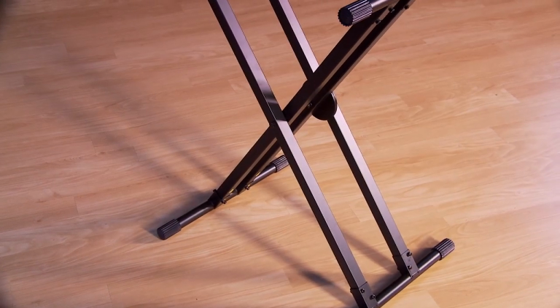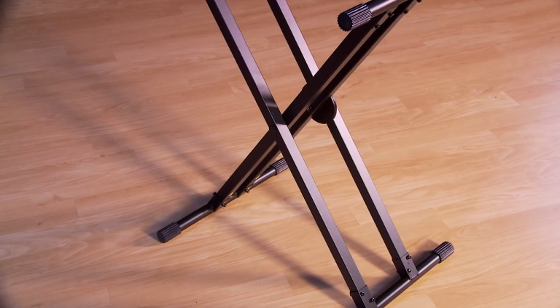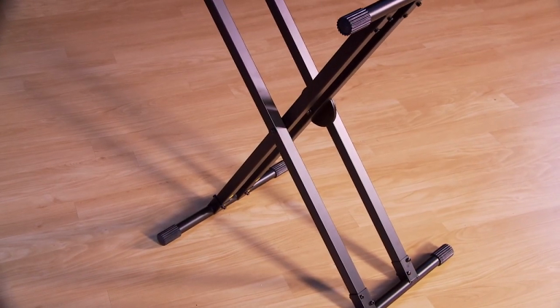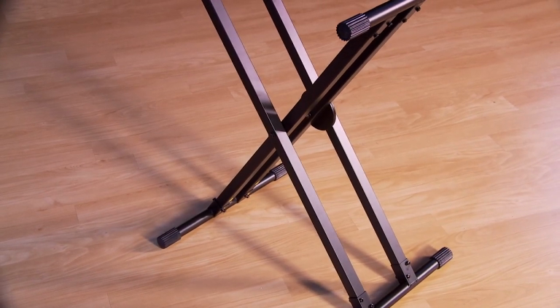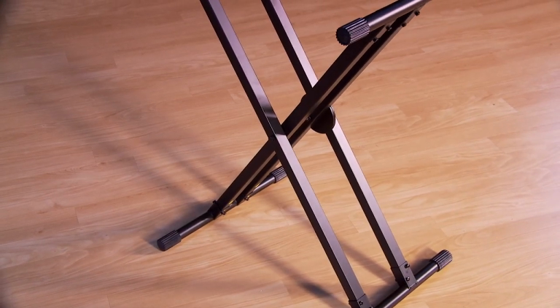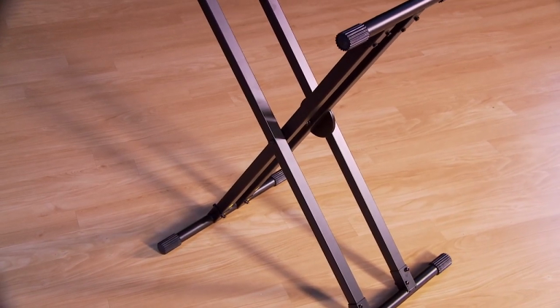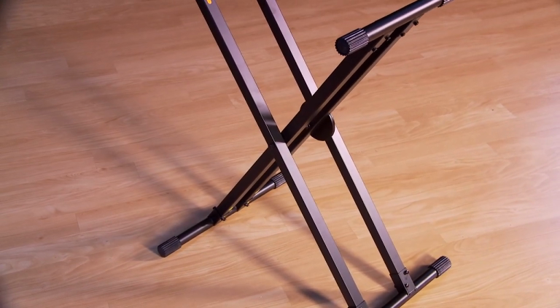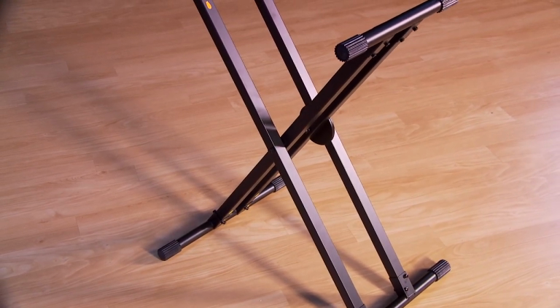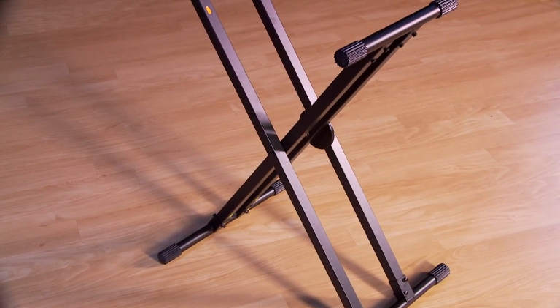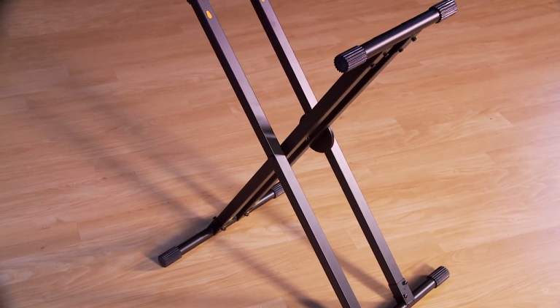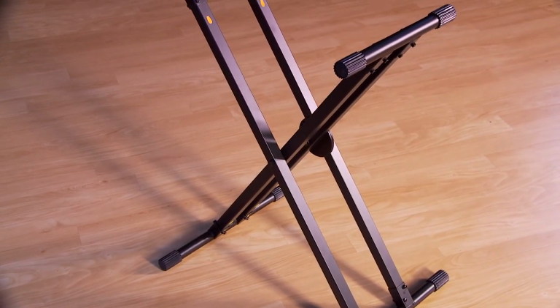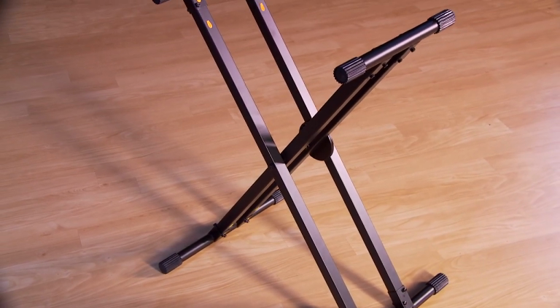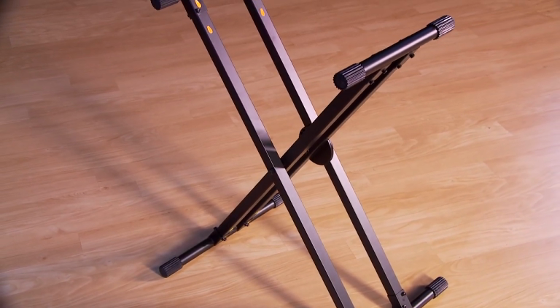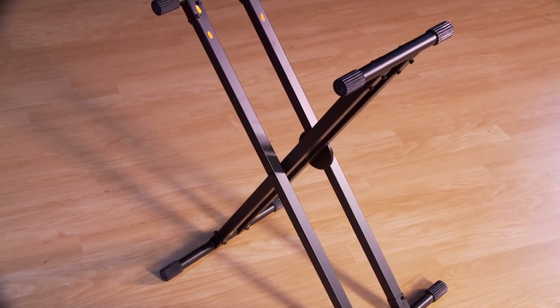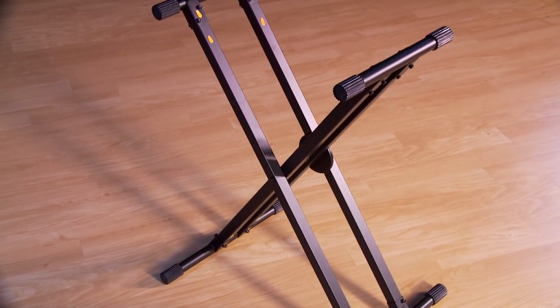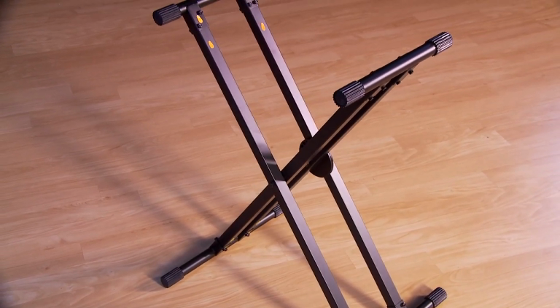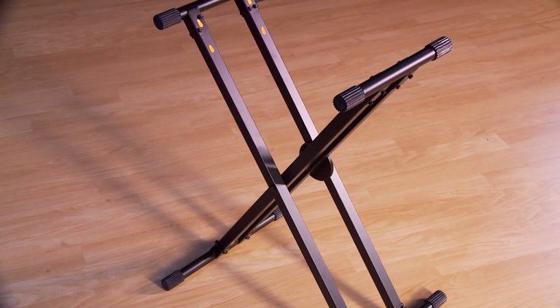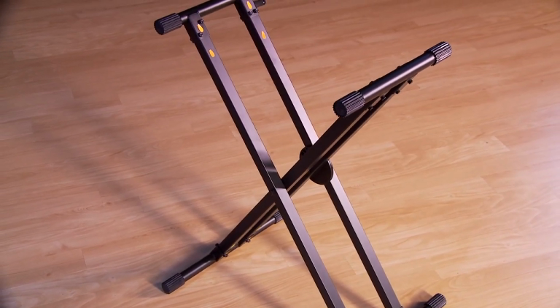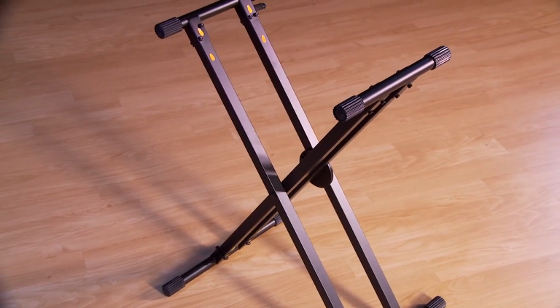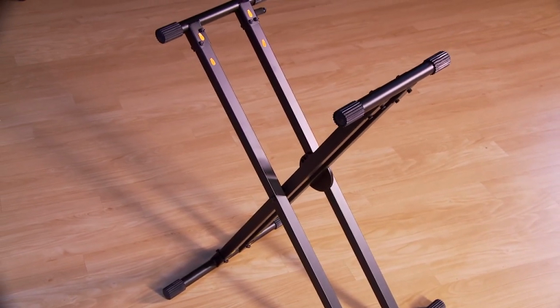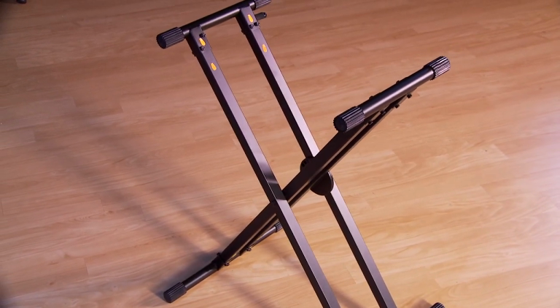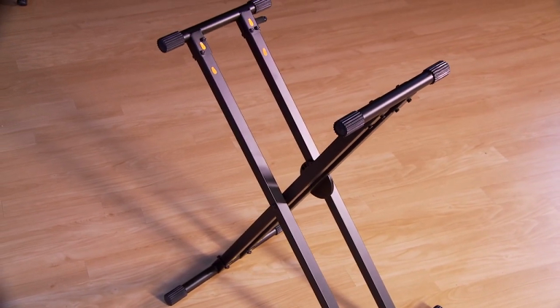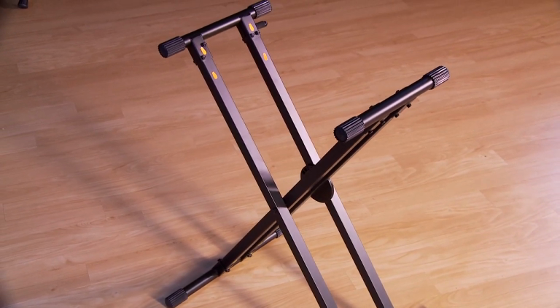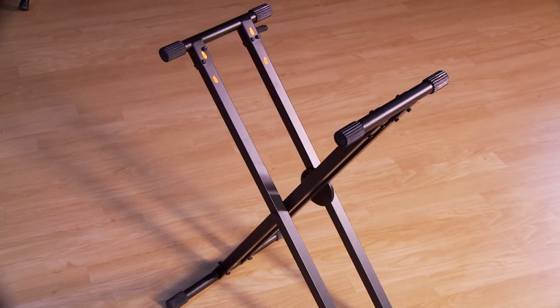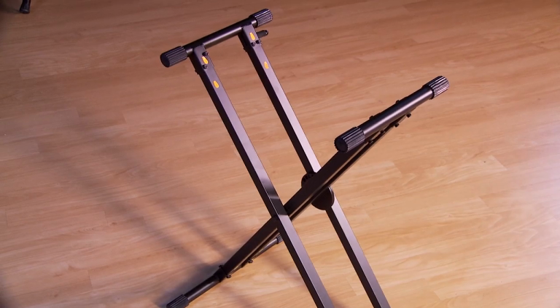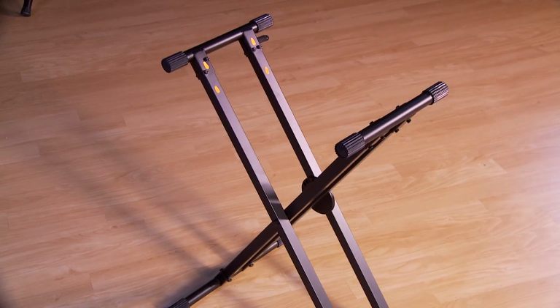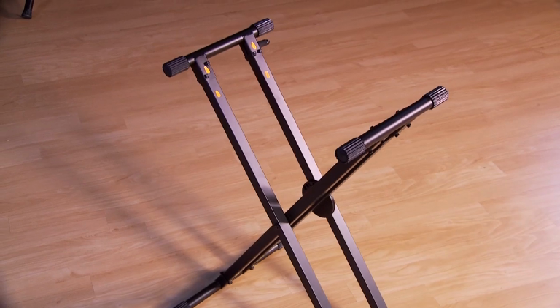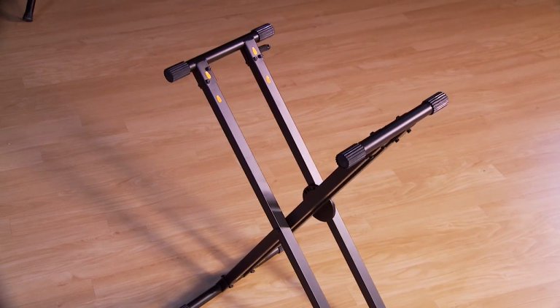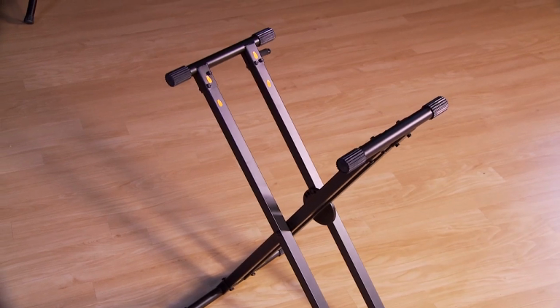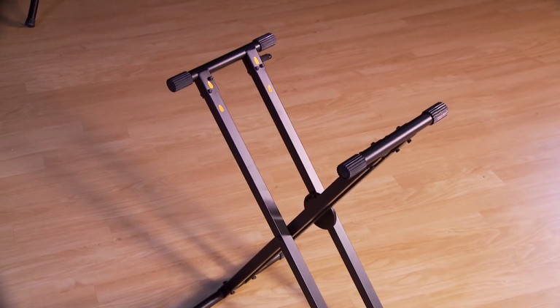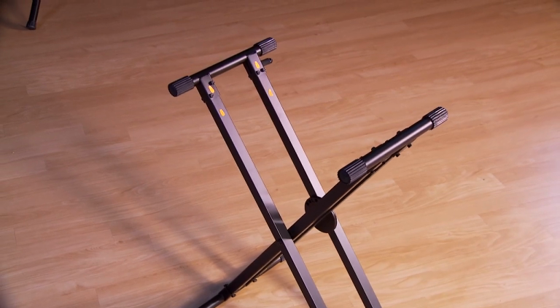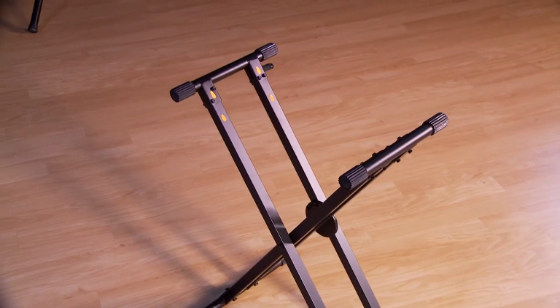This completes the assembly of your KS330 stand. If you have any questions, feel free to contact us.